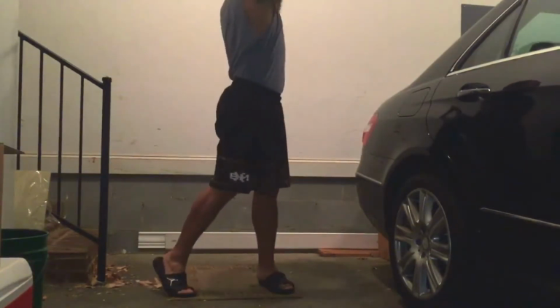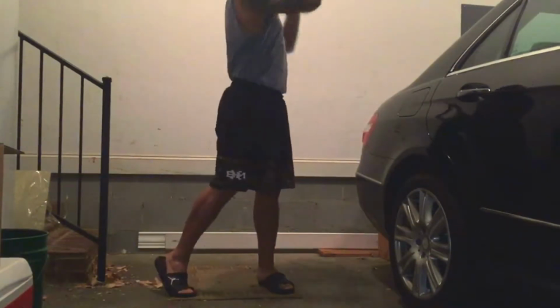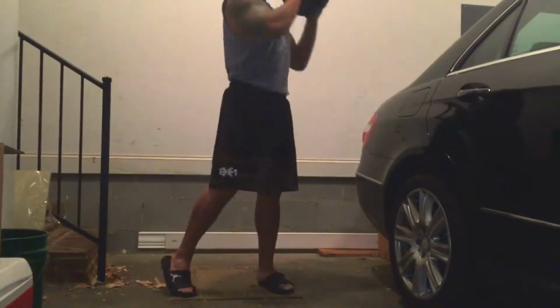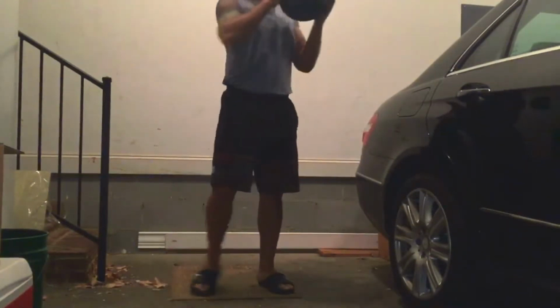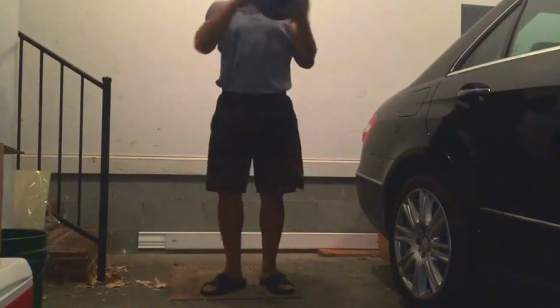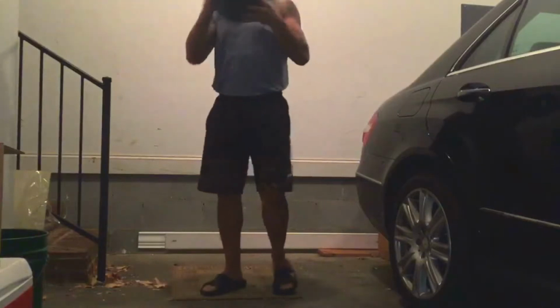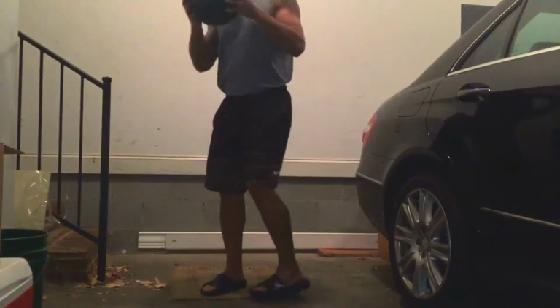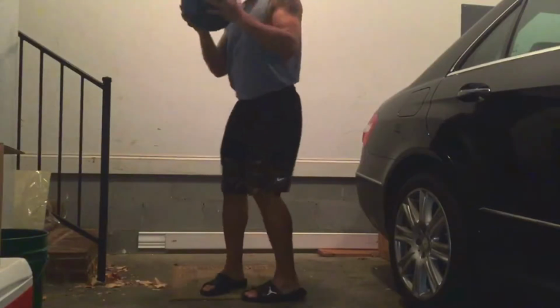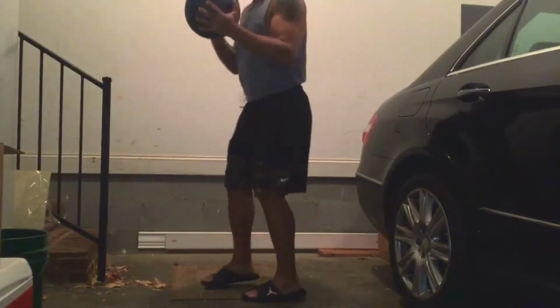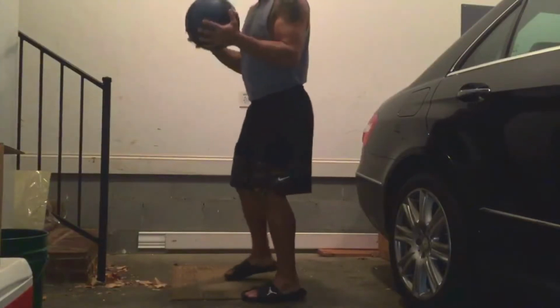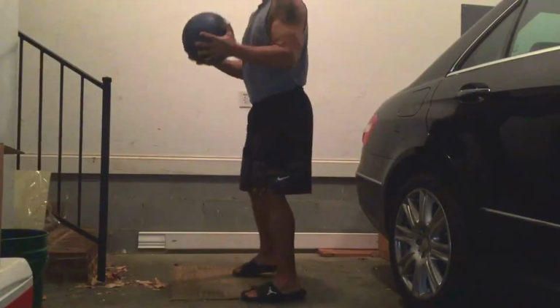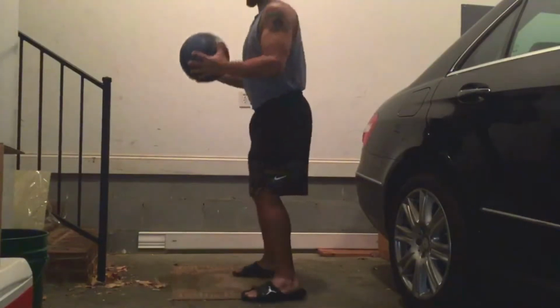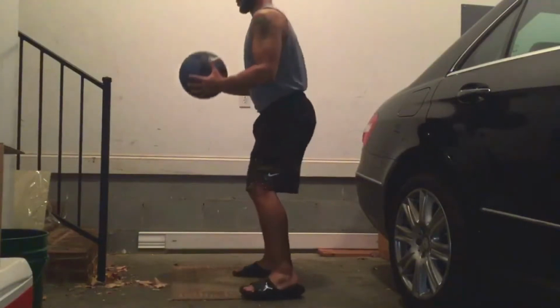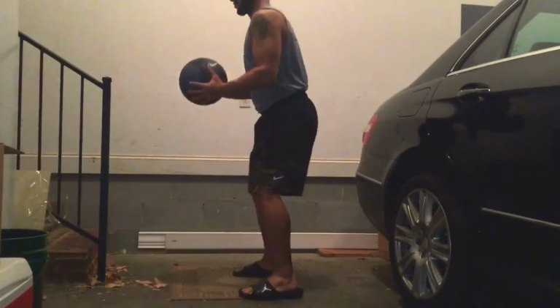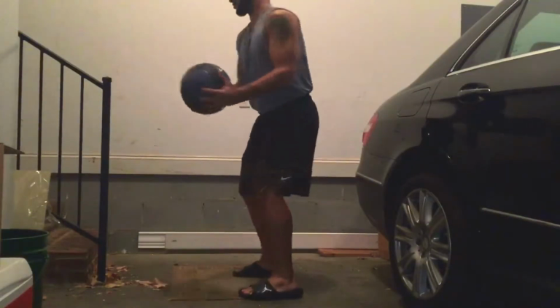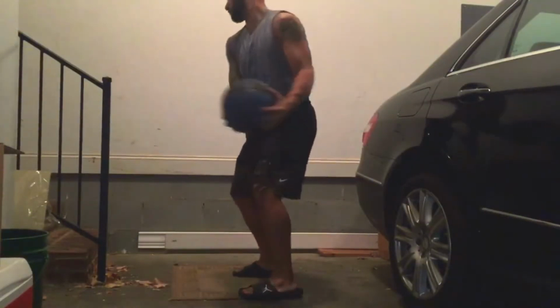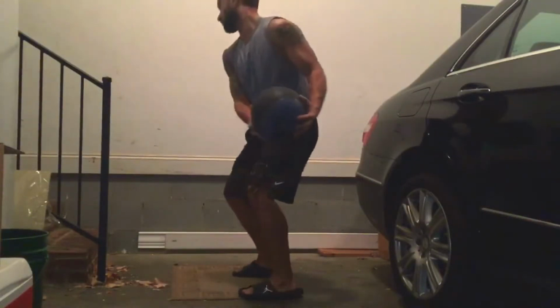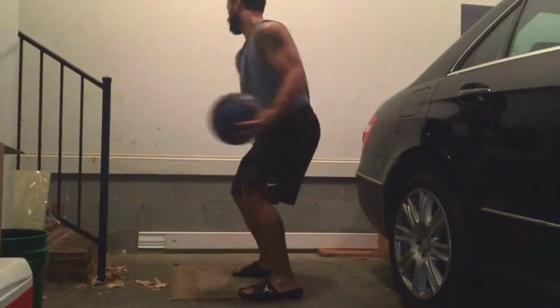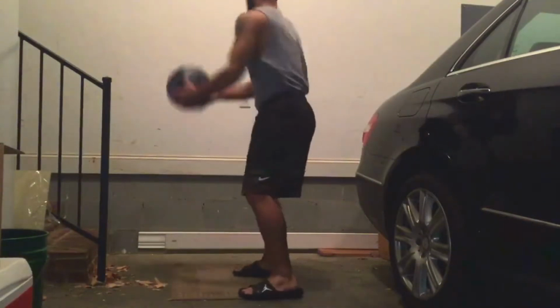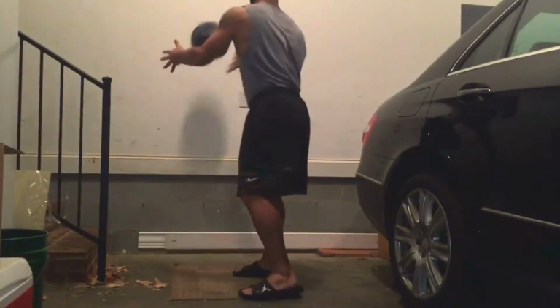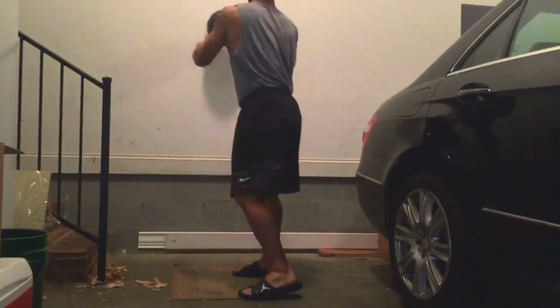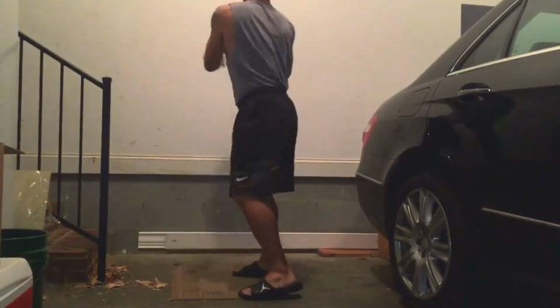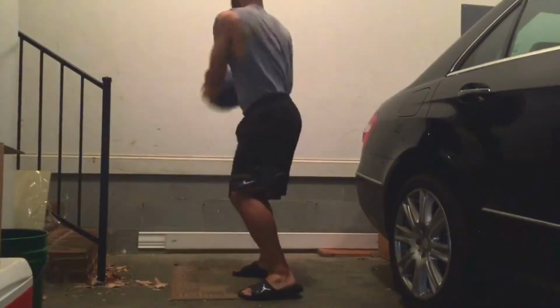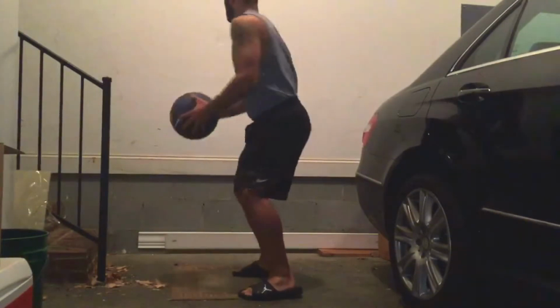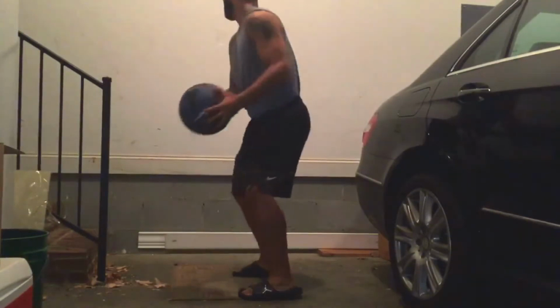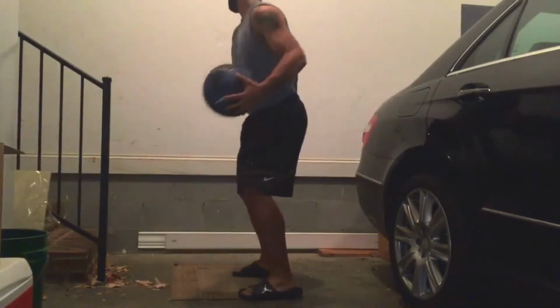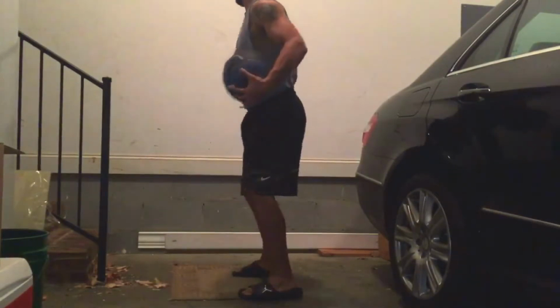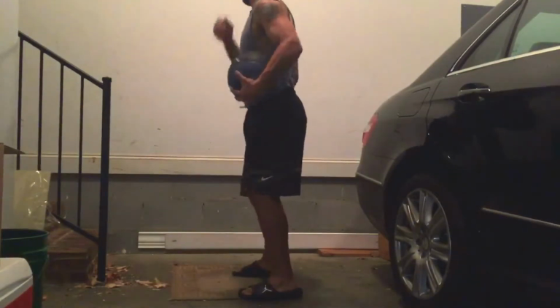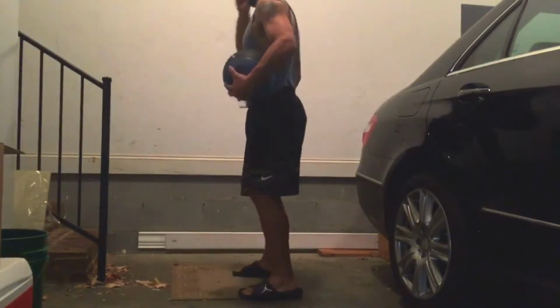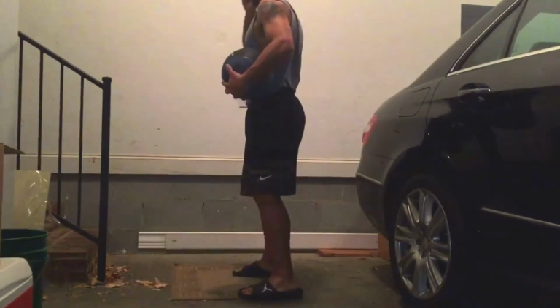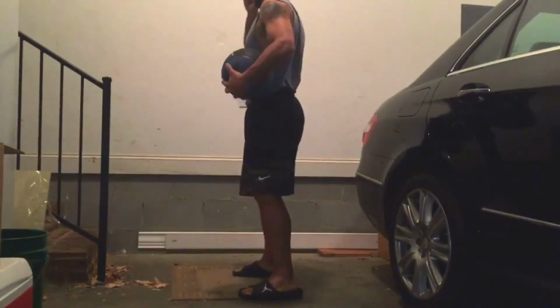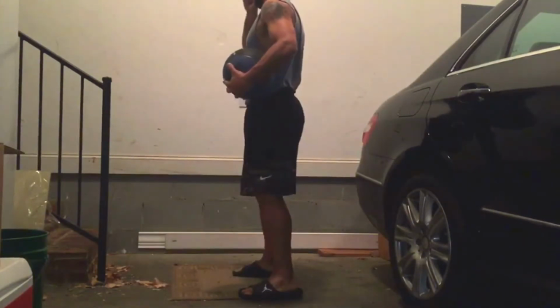Do these exercises a number of times — 25 to 50 times in a row.